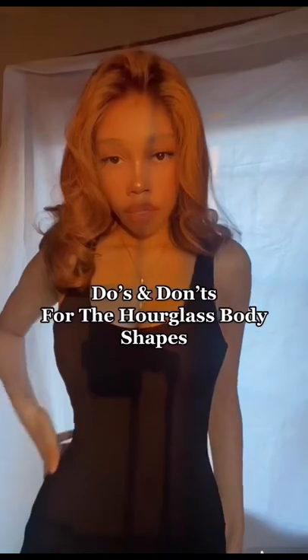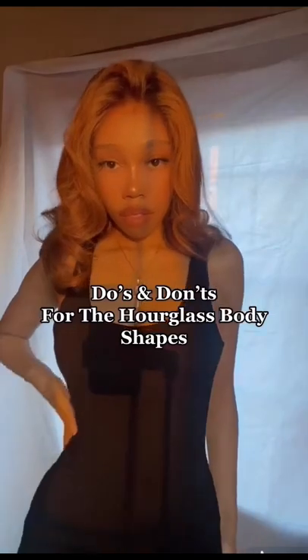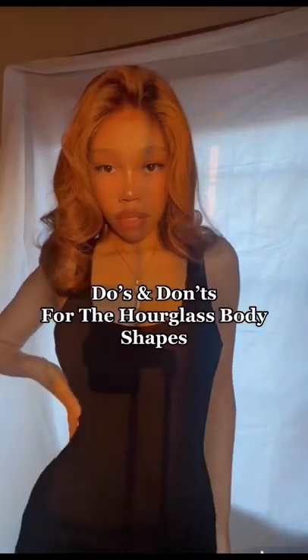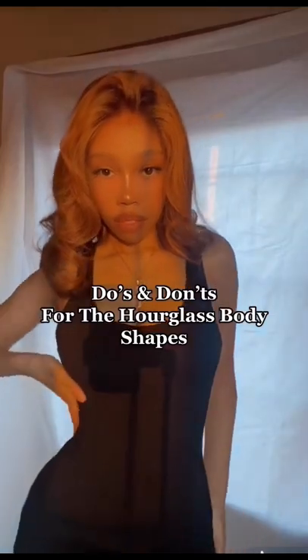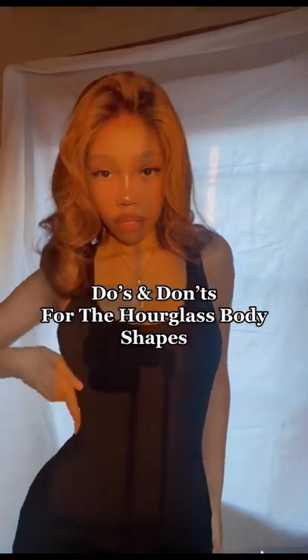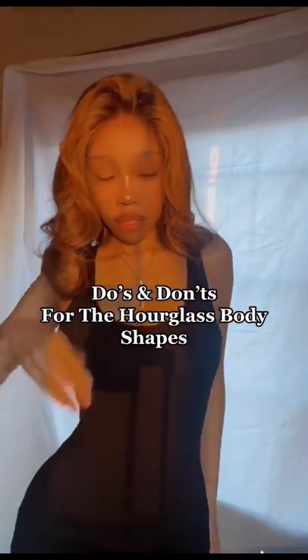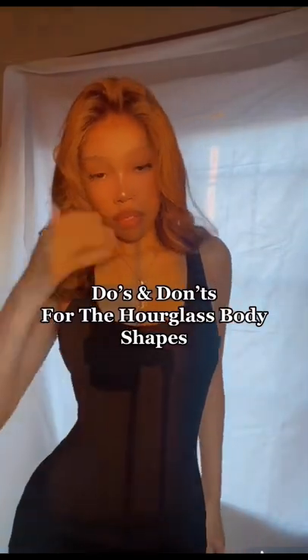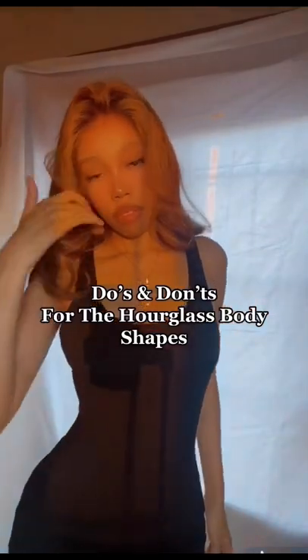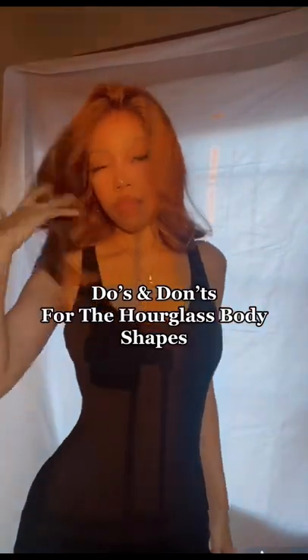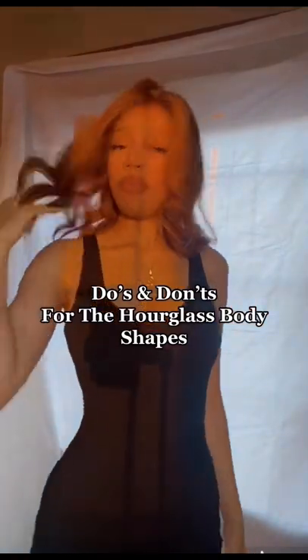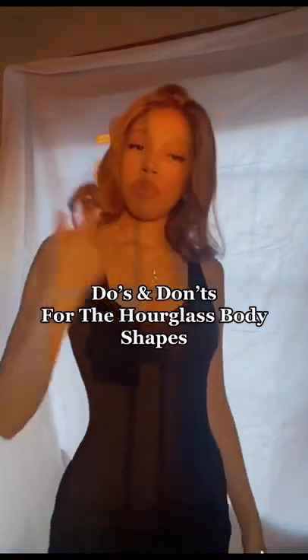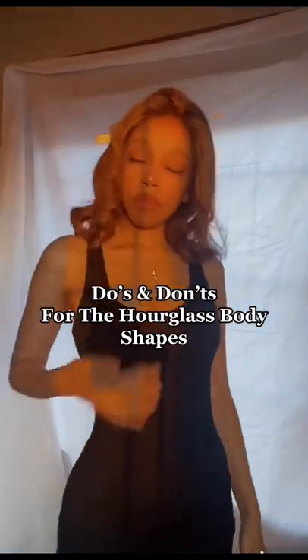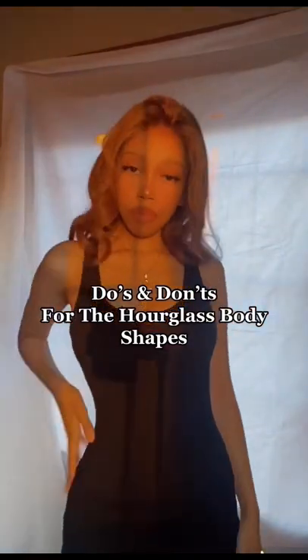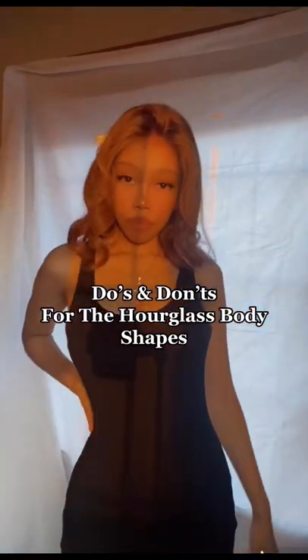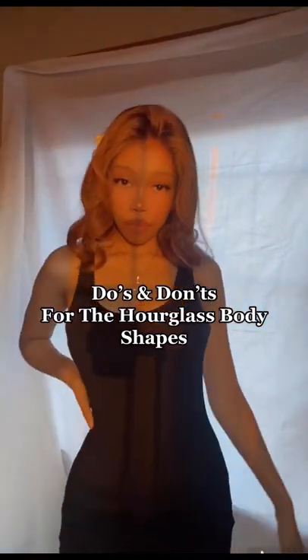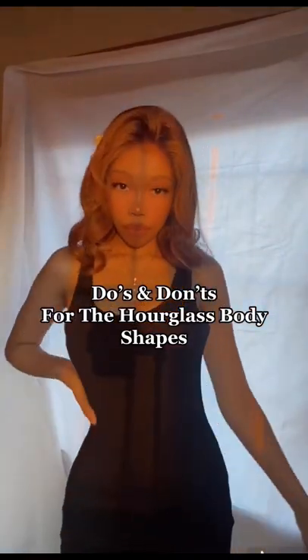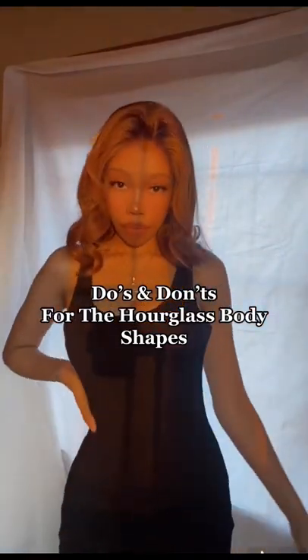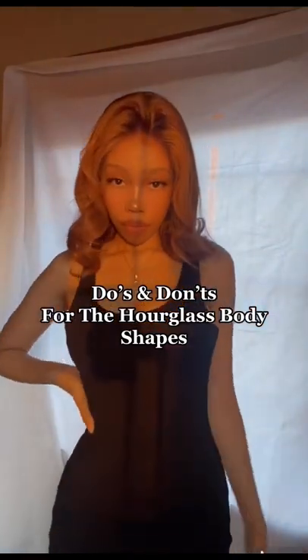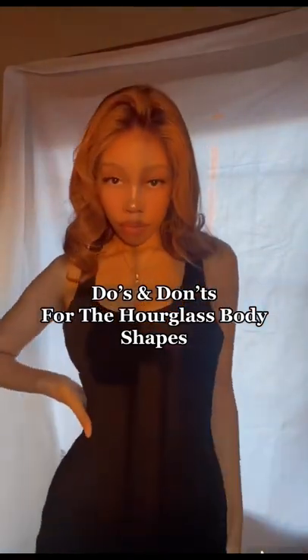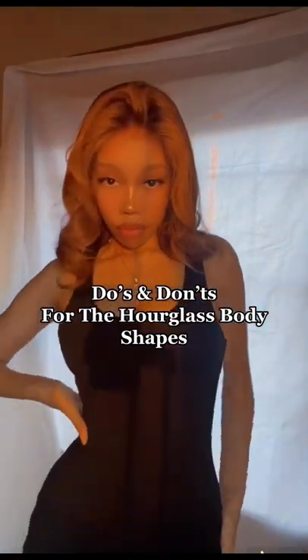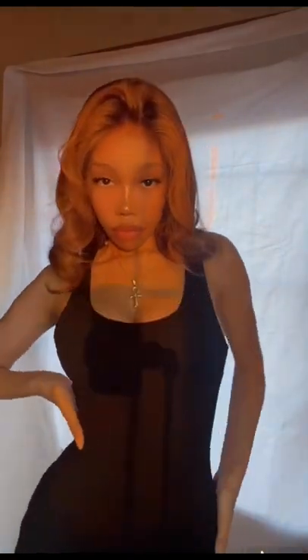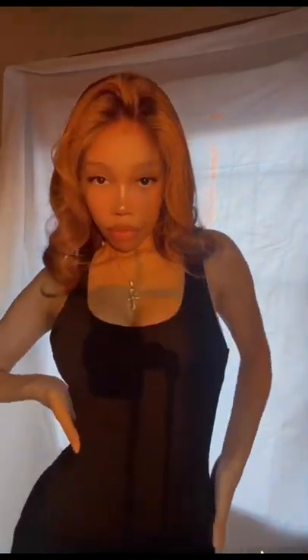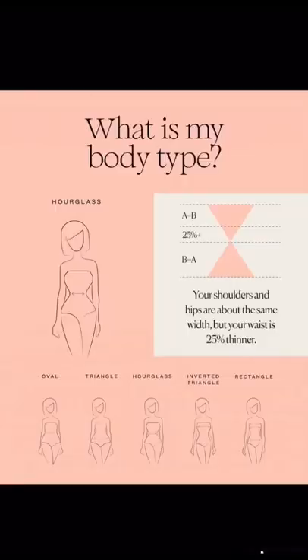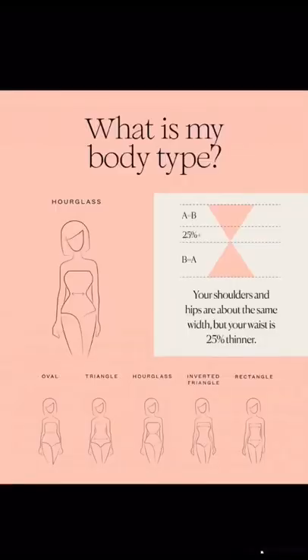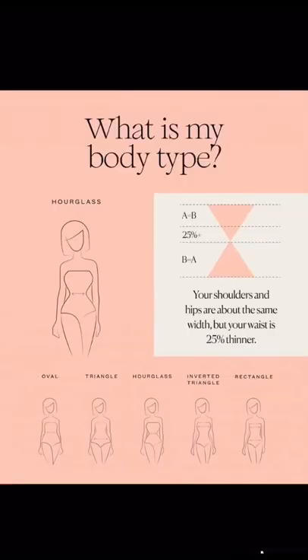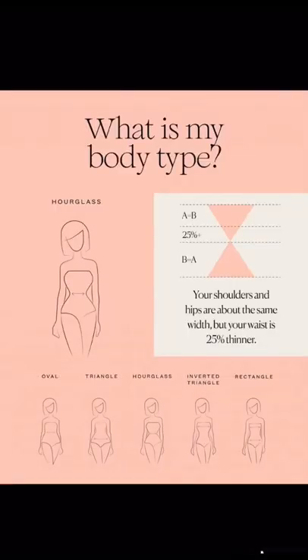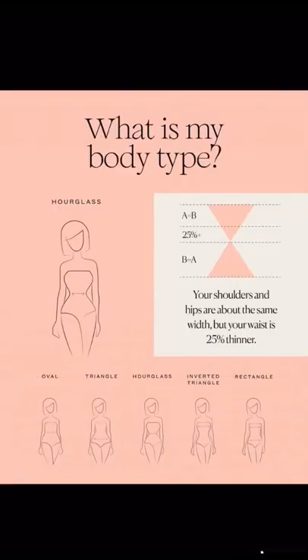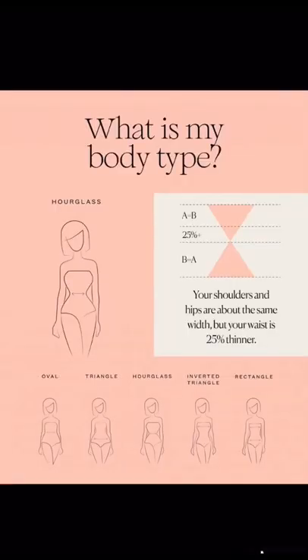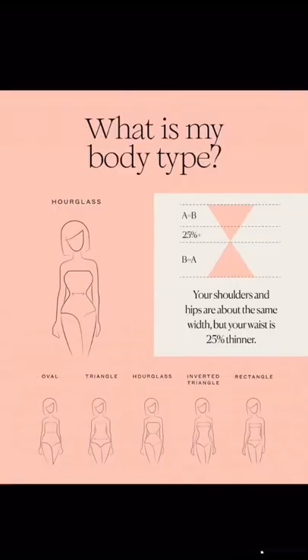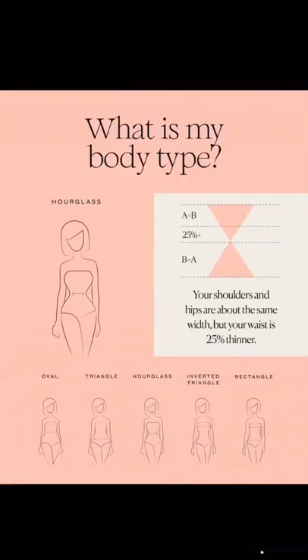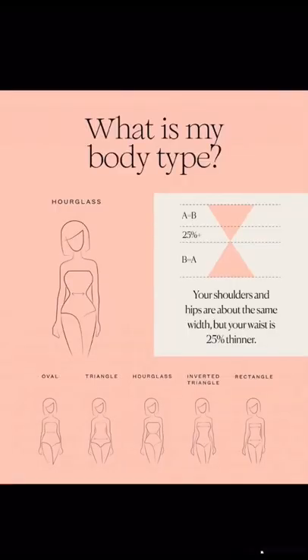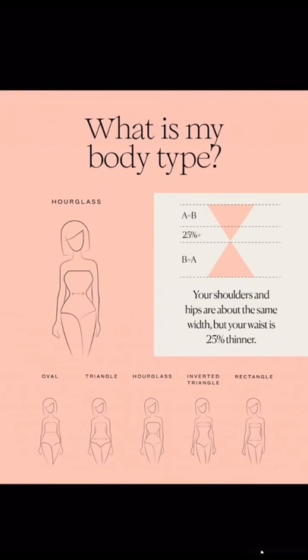Do's and don'ts for the hourglass body shape. You have wide hips and bust with a narrow waist.